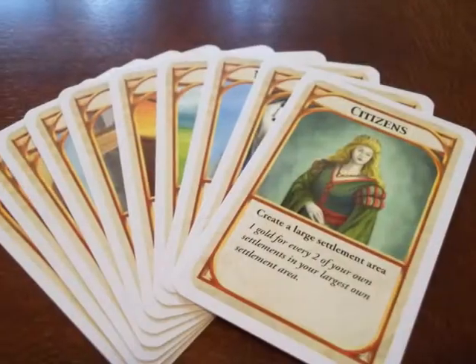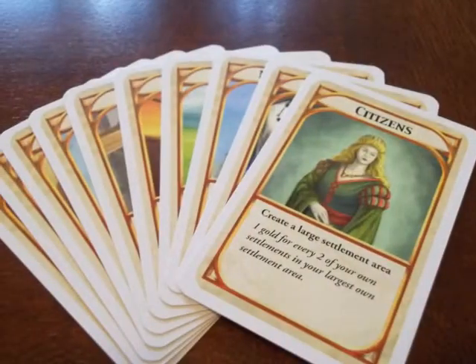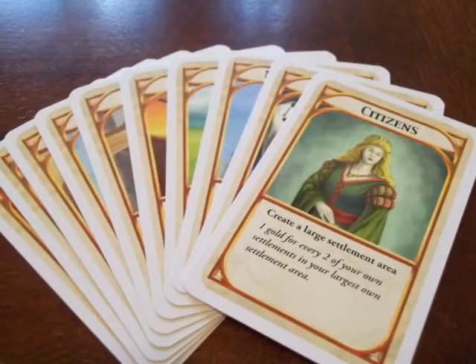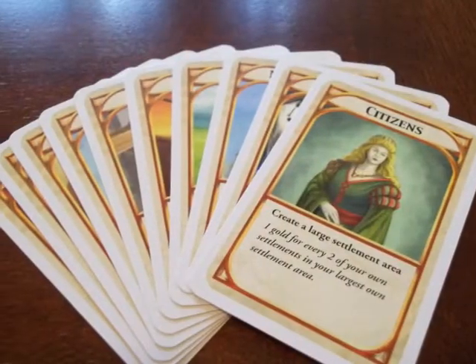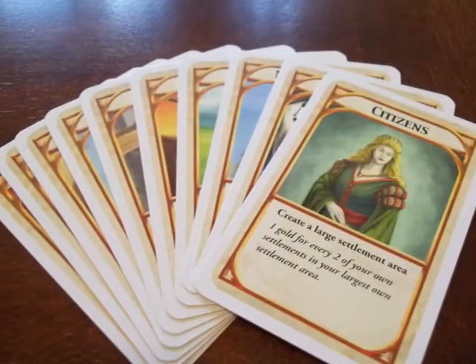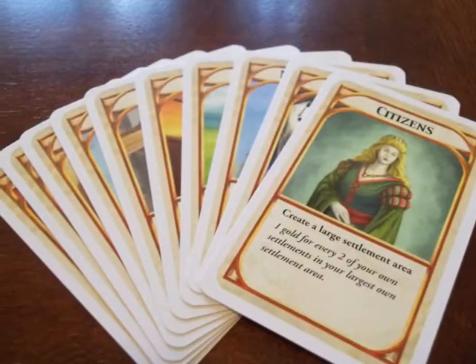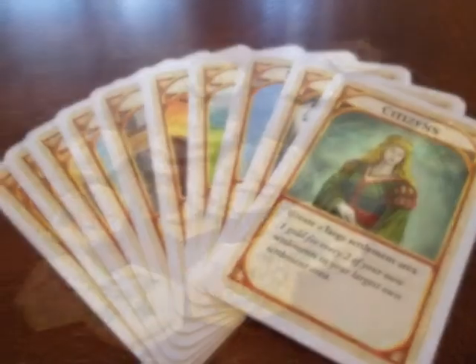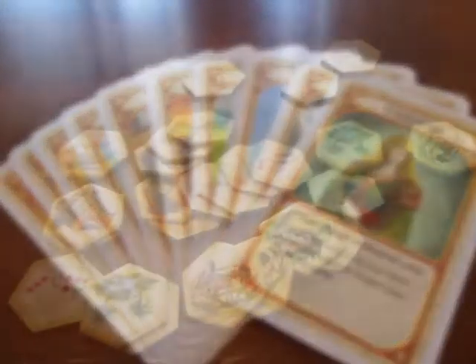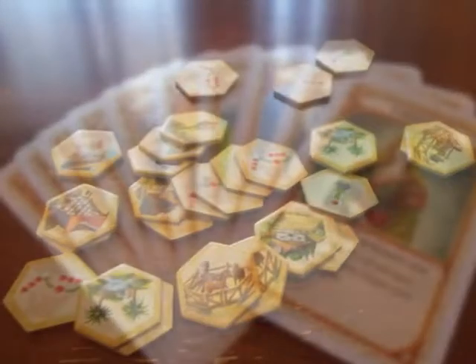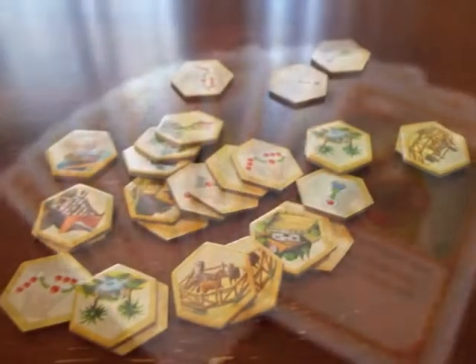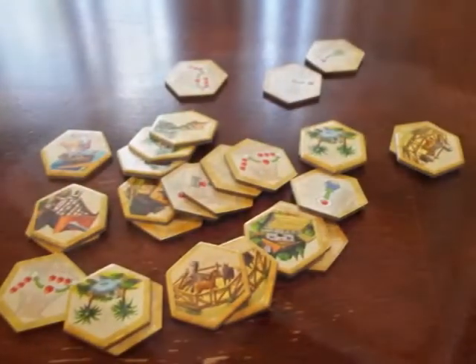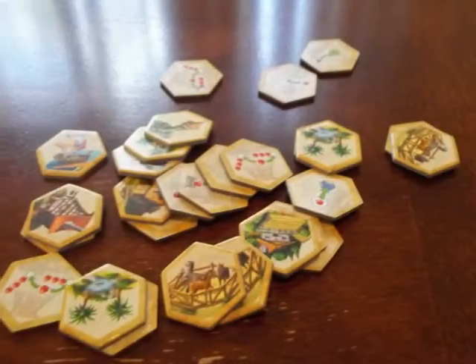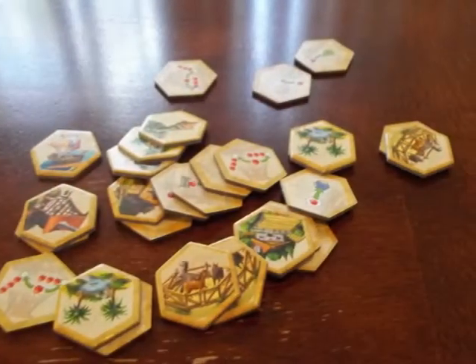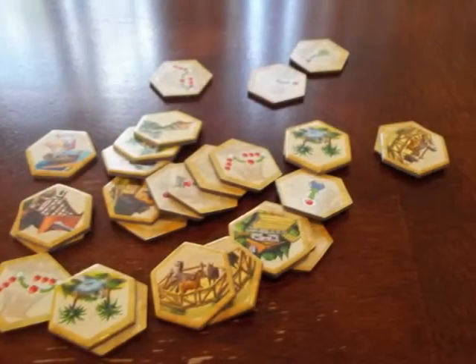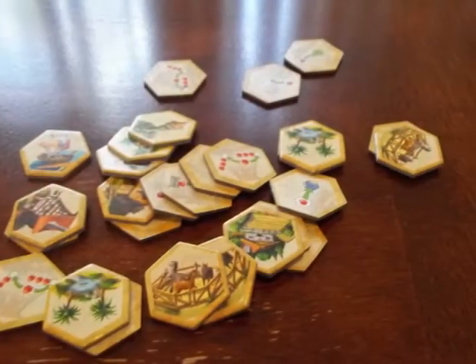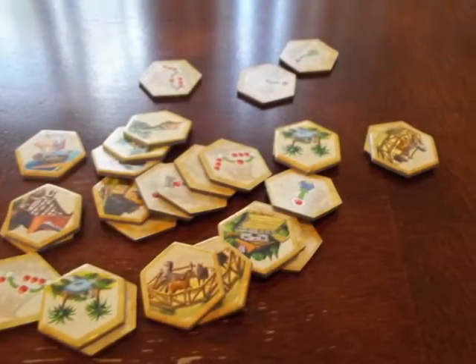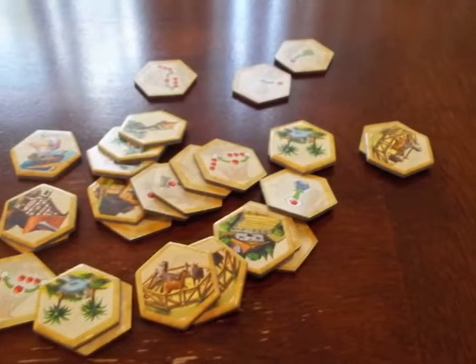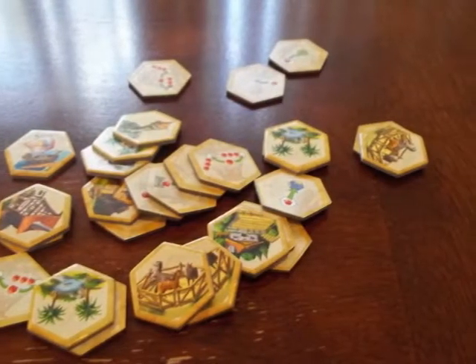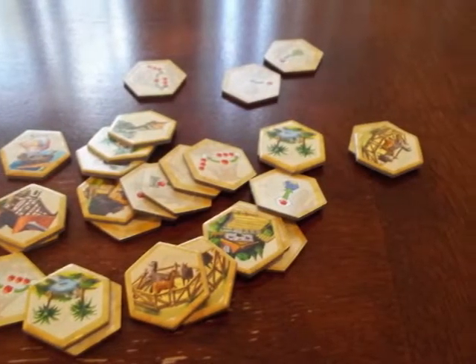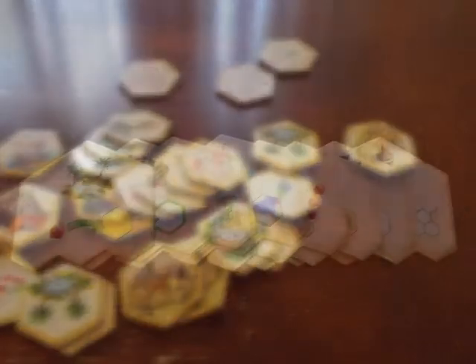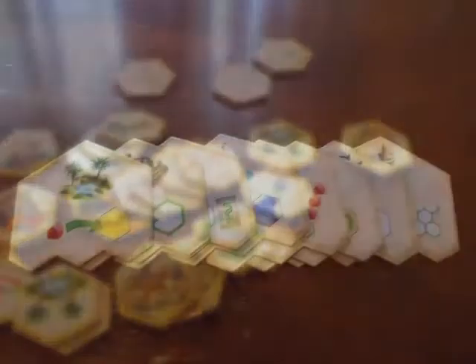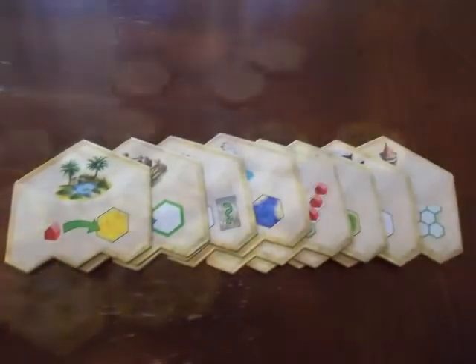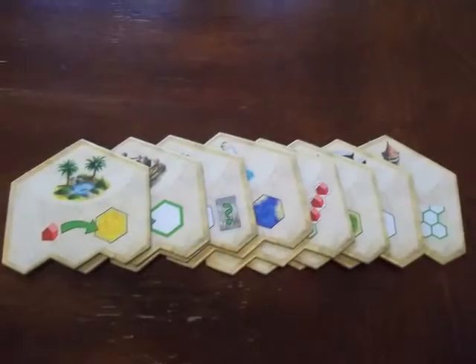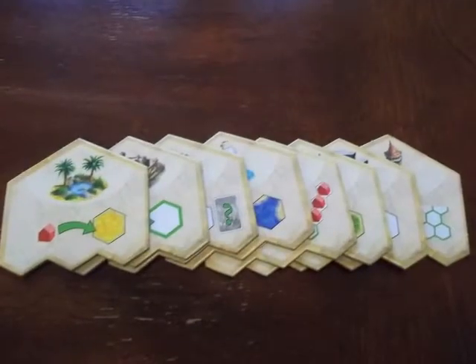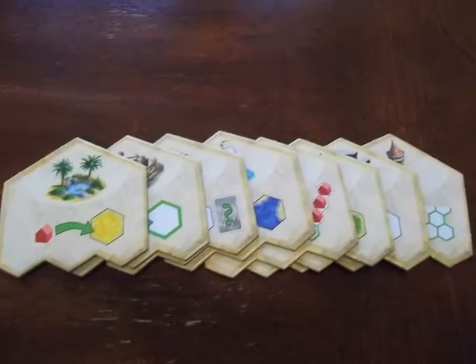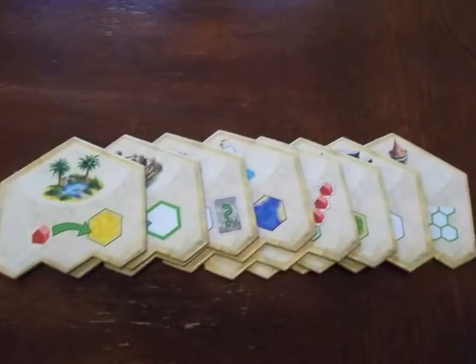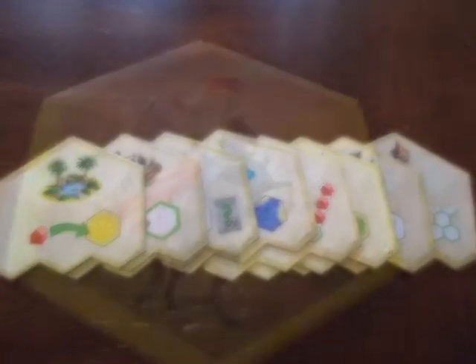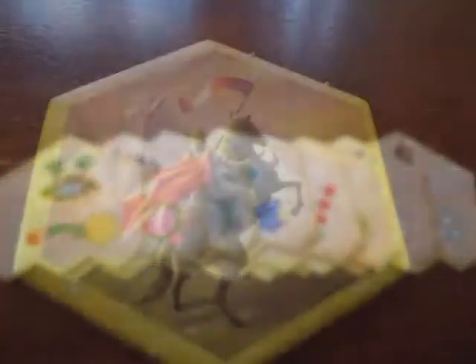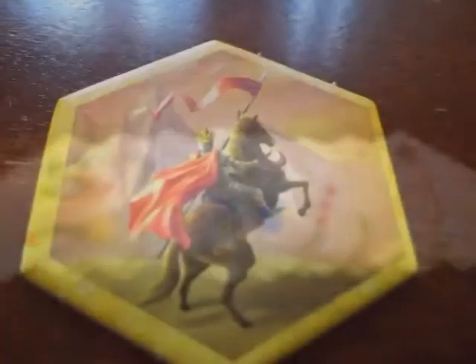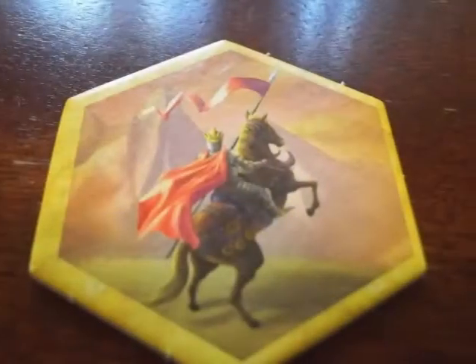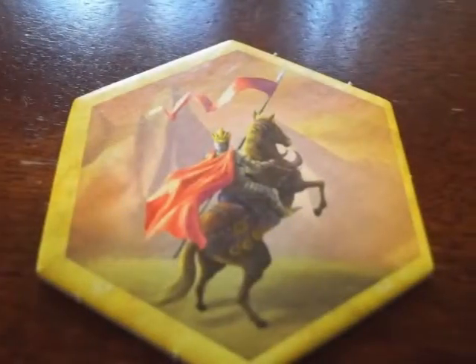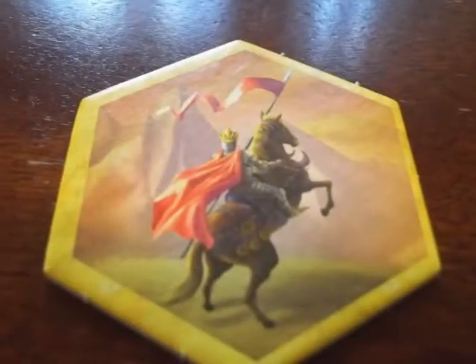You also get ten Kingdom Builder cards, 28 location tiles, eight summary tiles, and a star player tile.